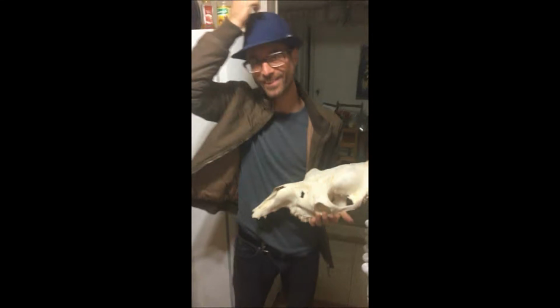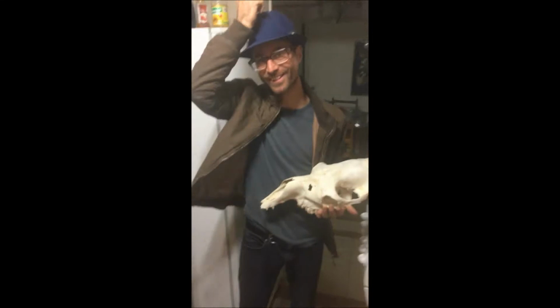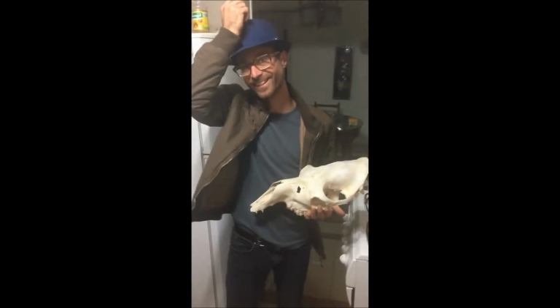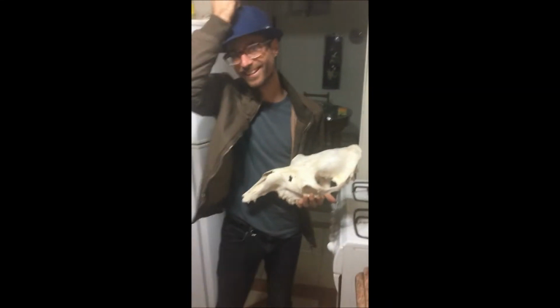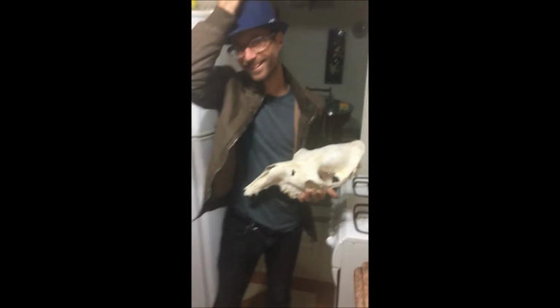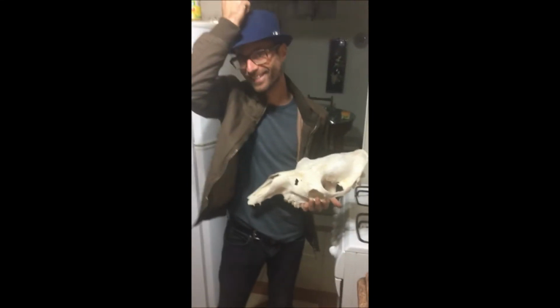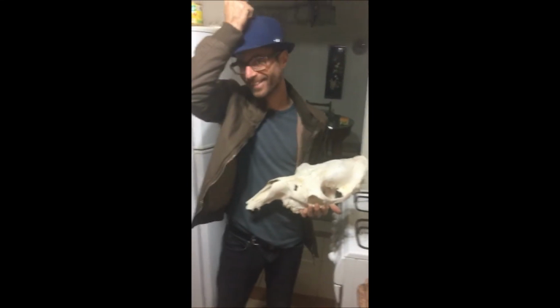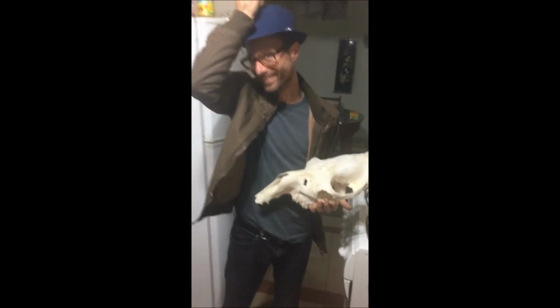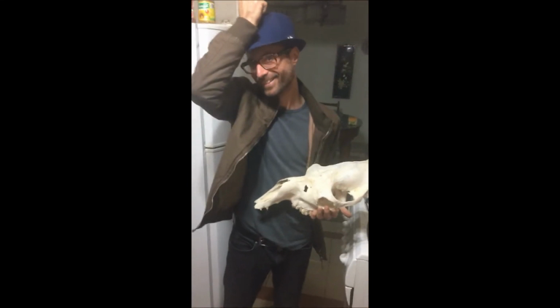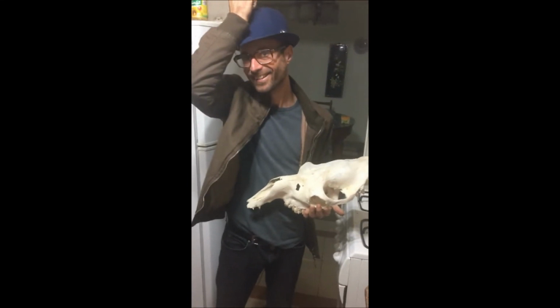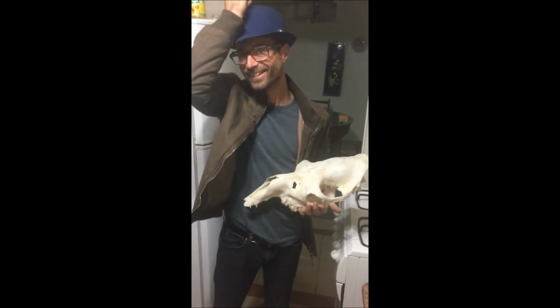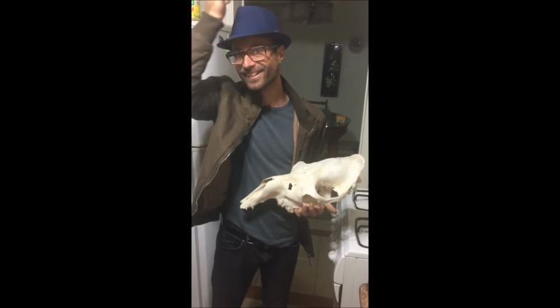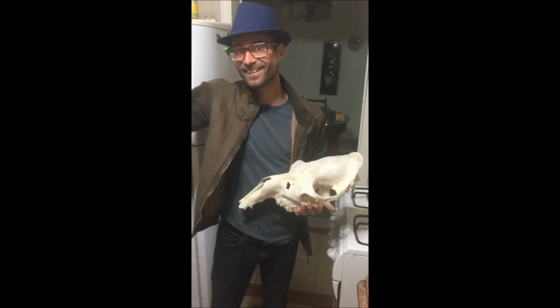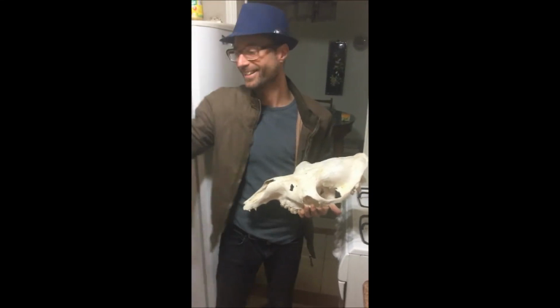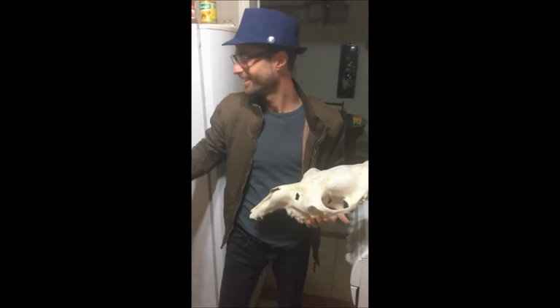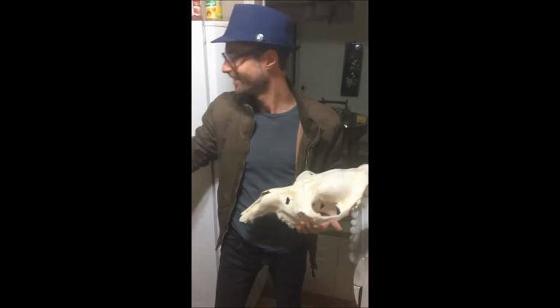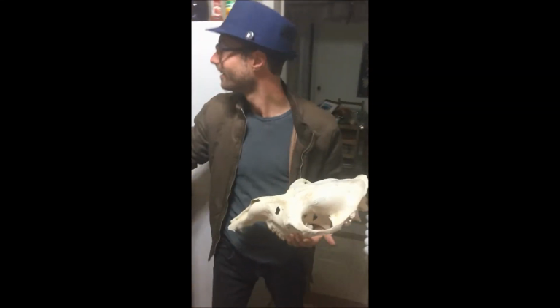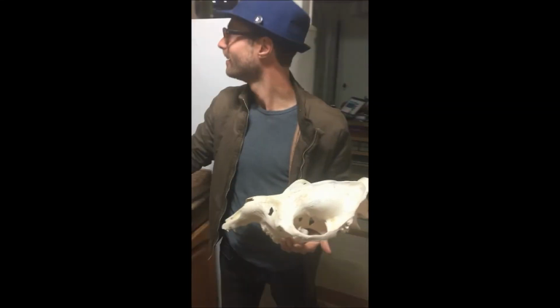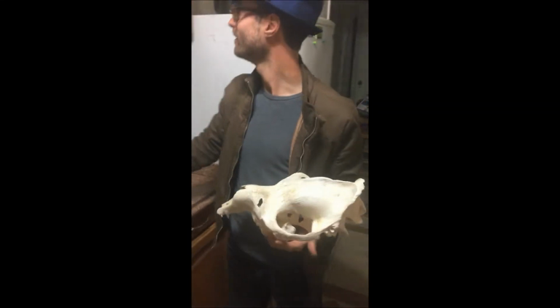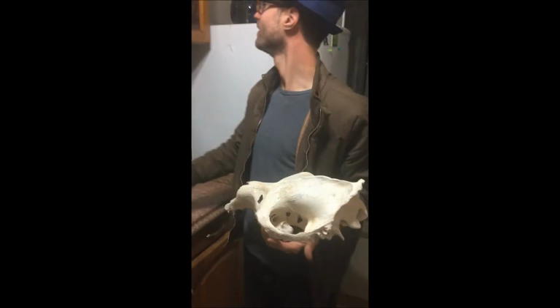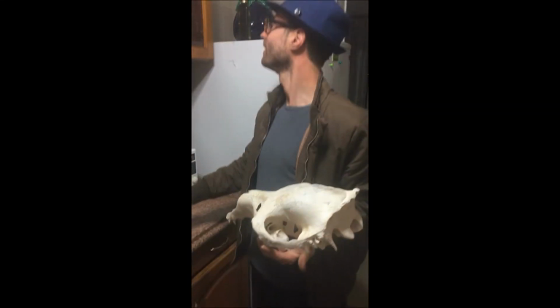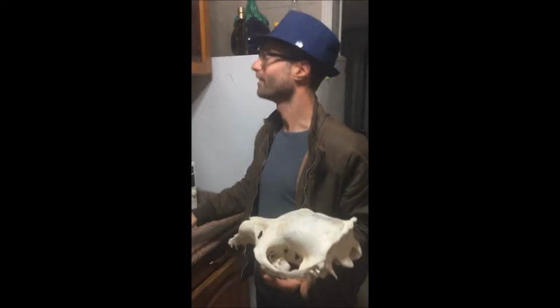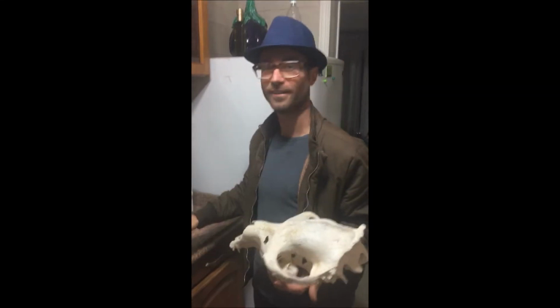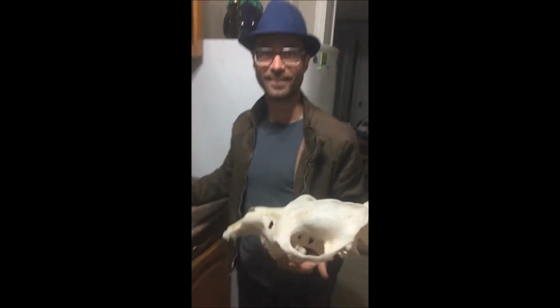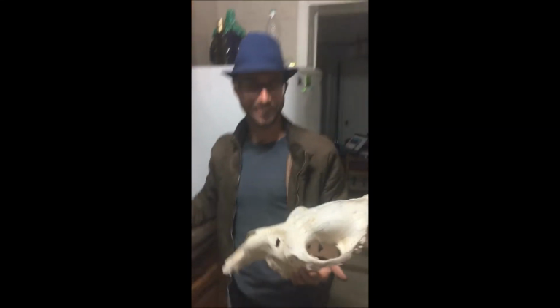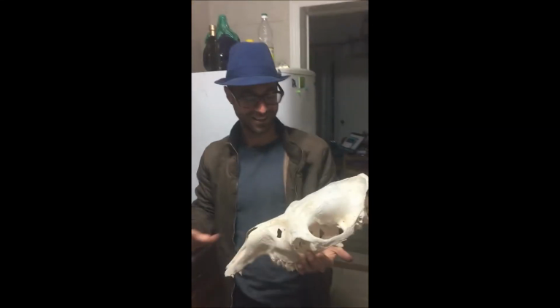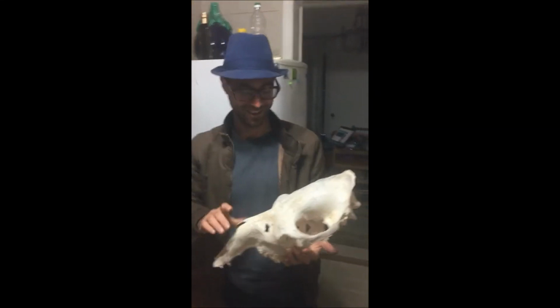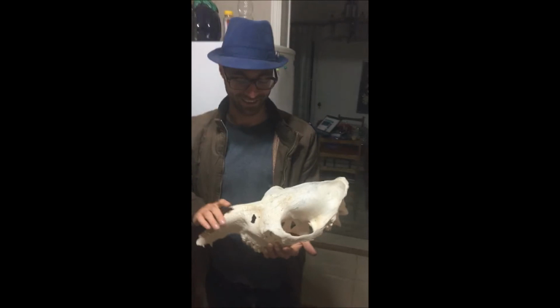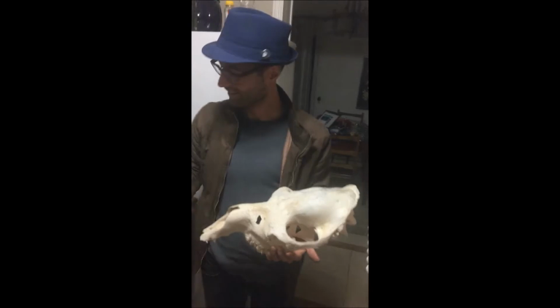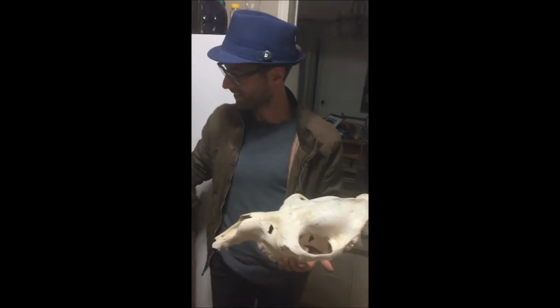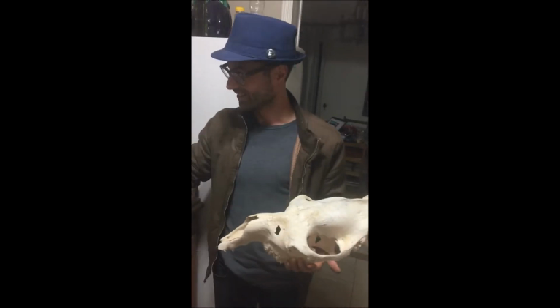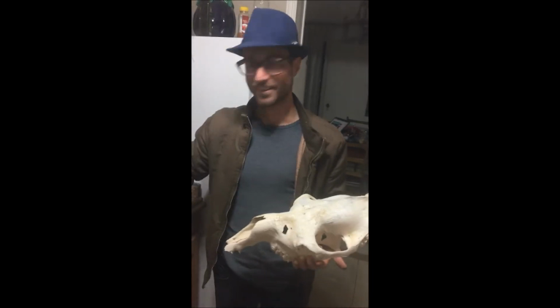No, no, no. Explain, explain. What is going on? What are you doing, Xavier? Is this an experiment?